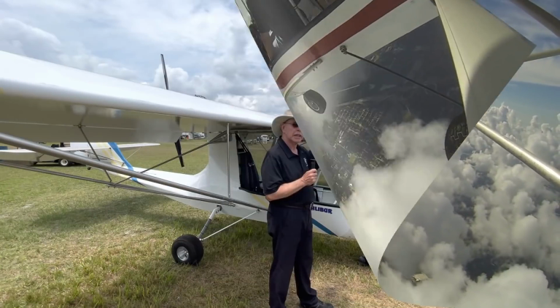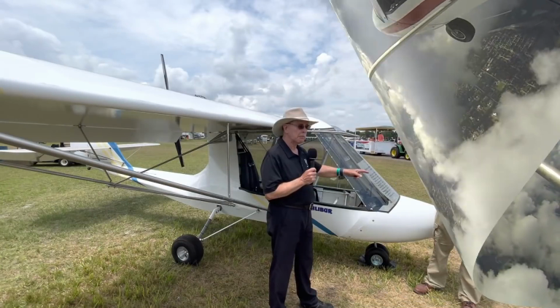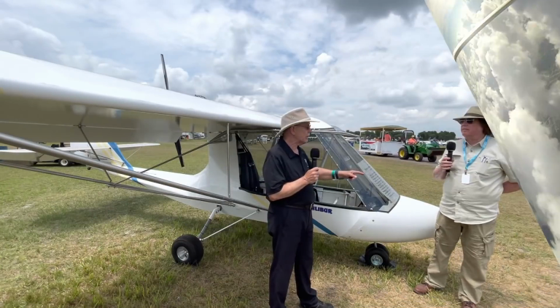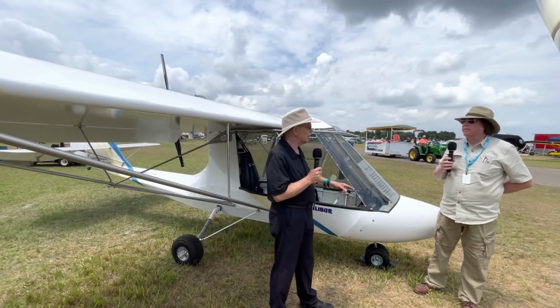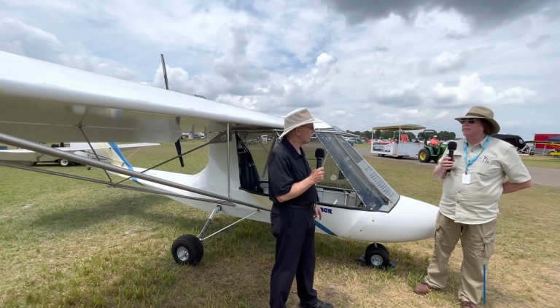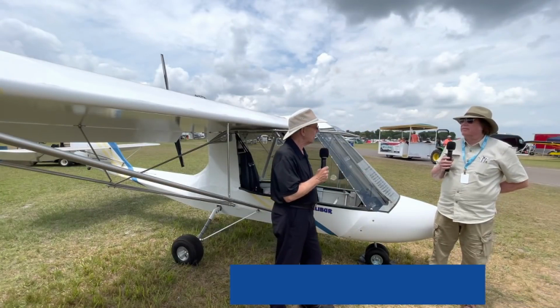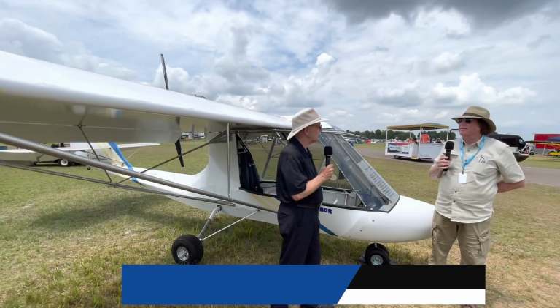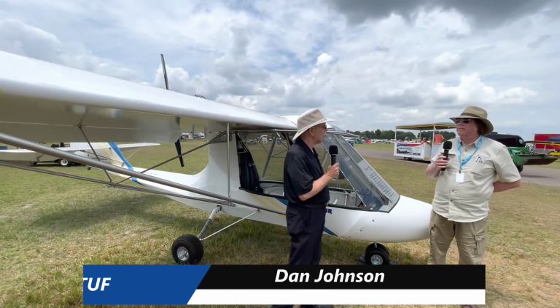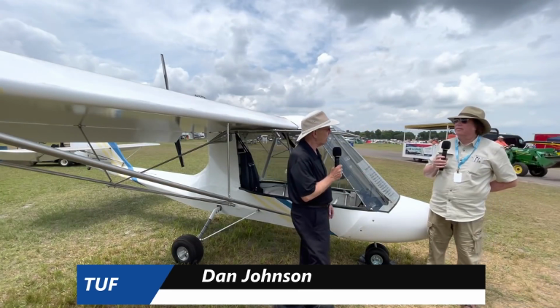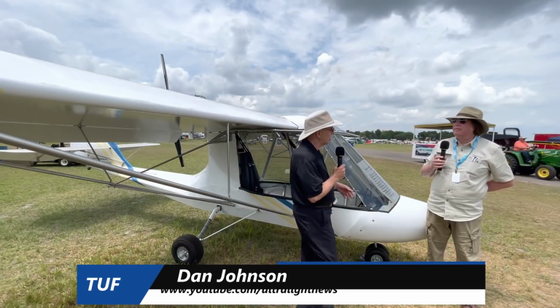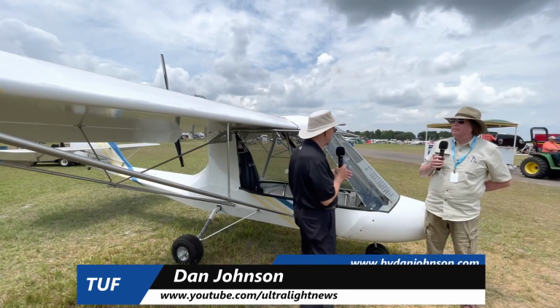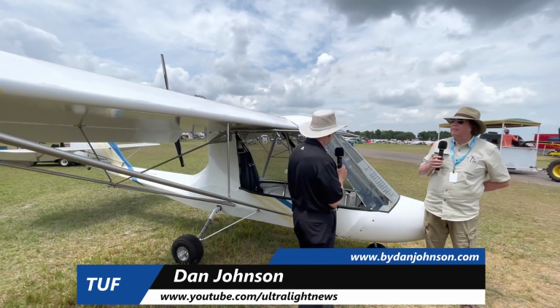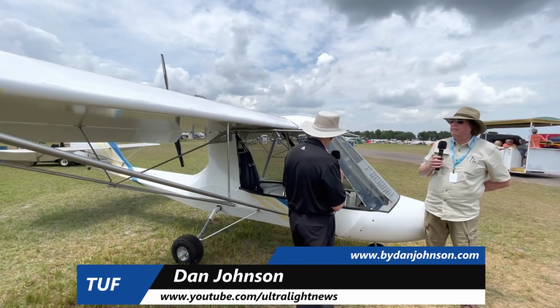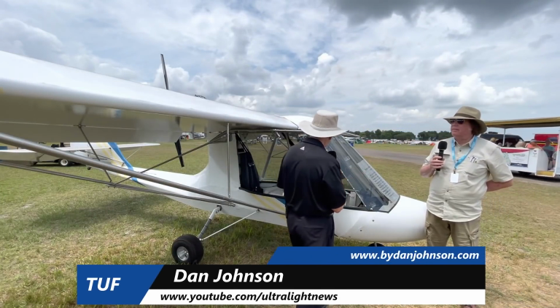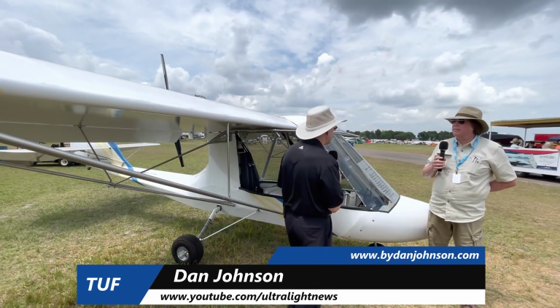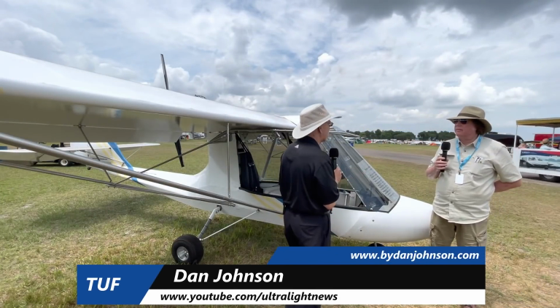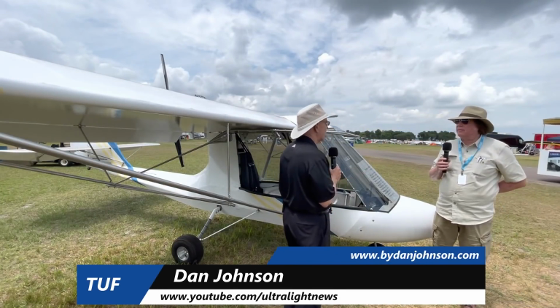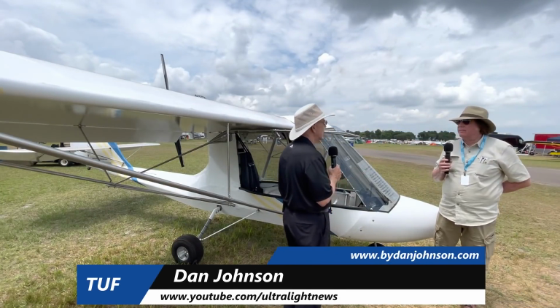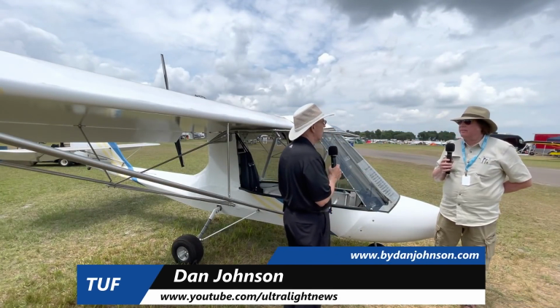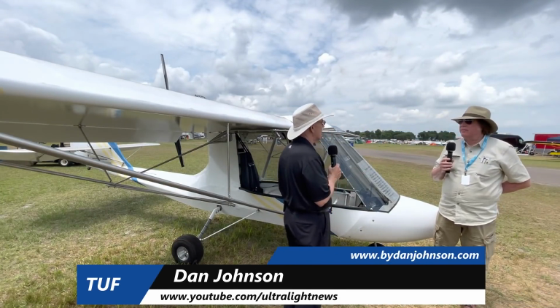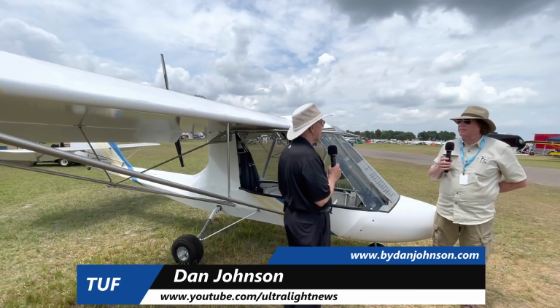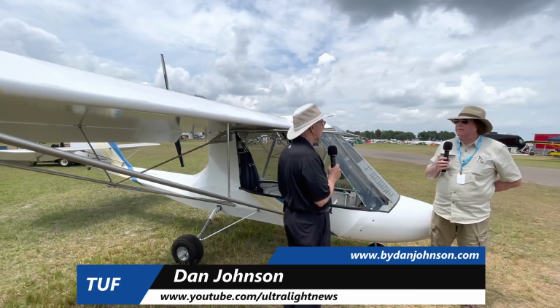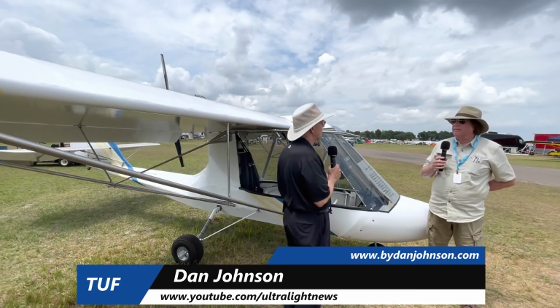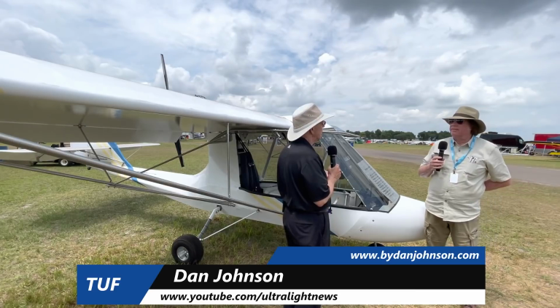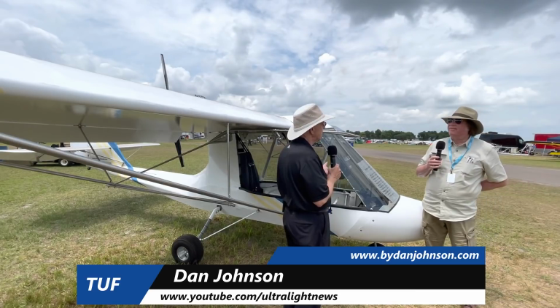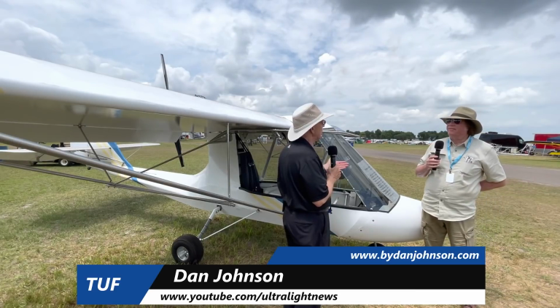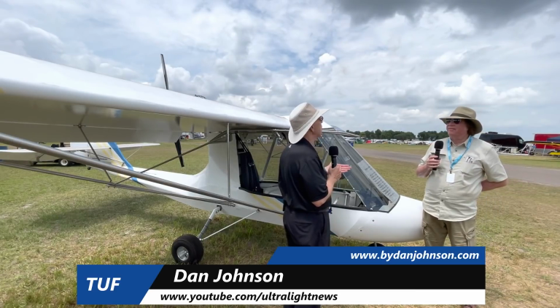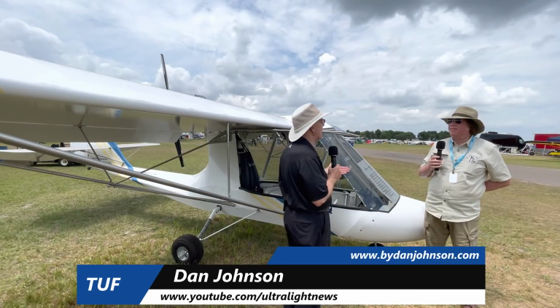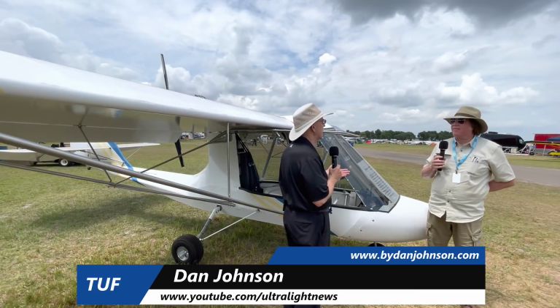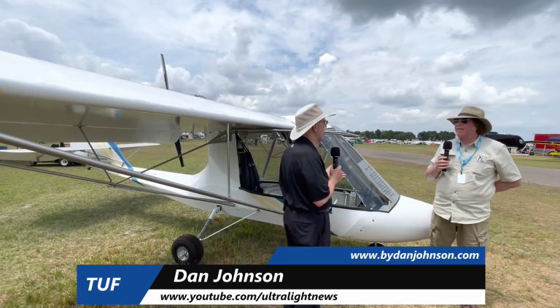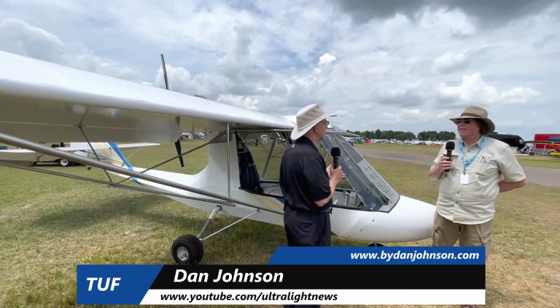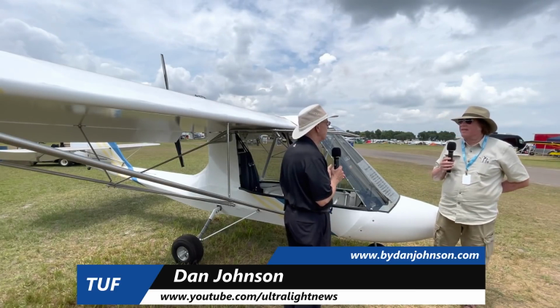I'm Dan Johnson, and I'm talking with Tom Carr, who is the developer of this aircraft called Excalibur. Tell me a little bit about the Excalibur, Tom.